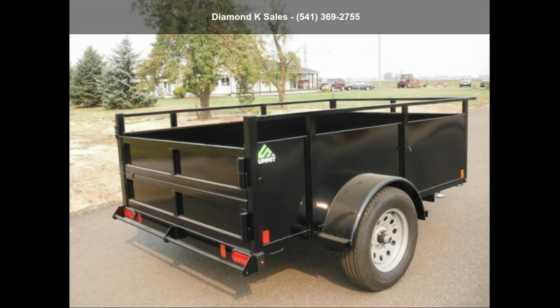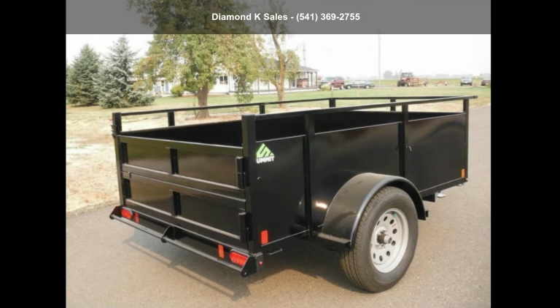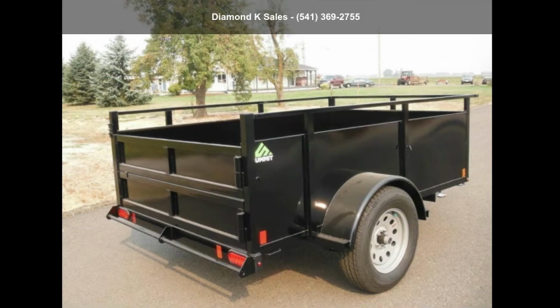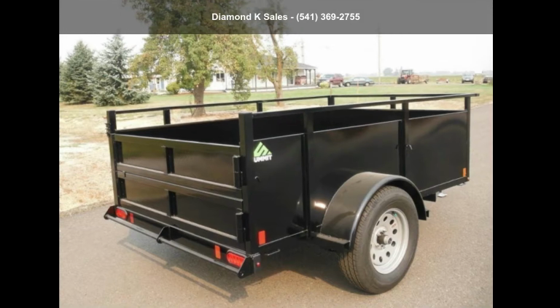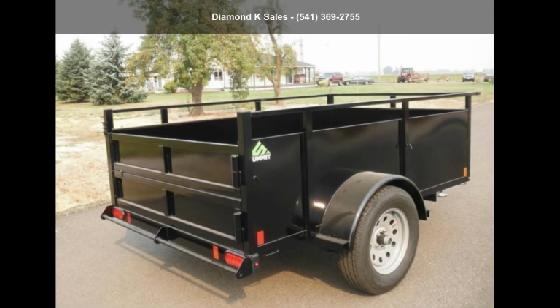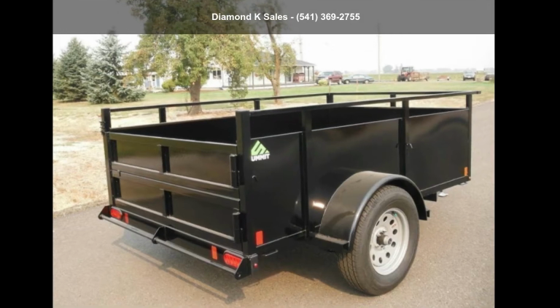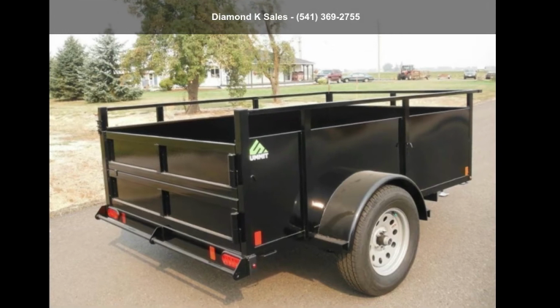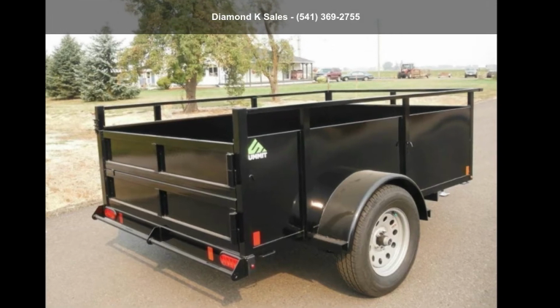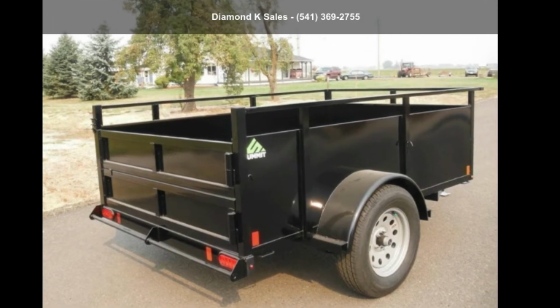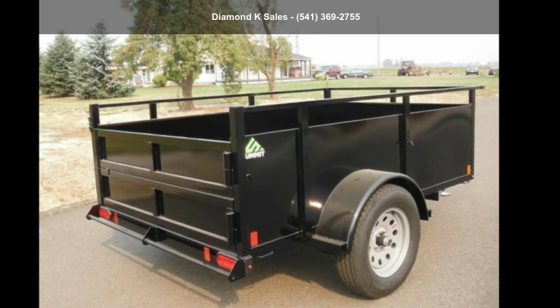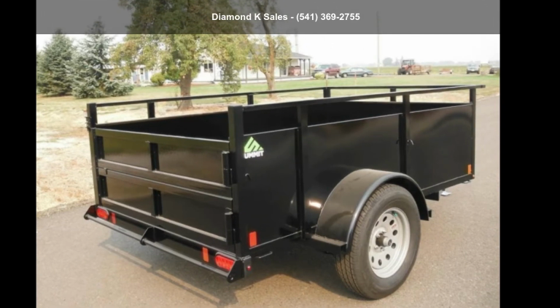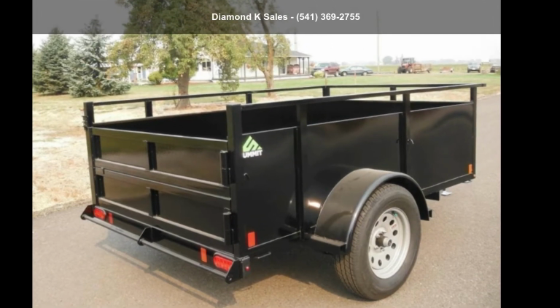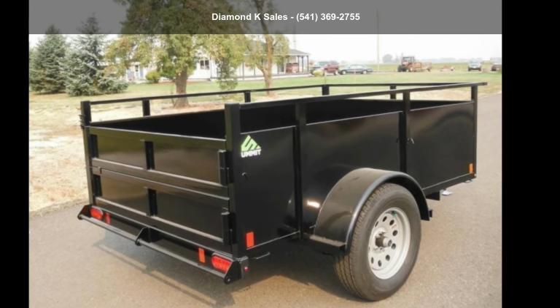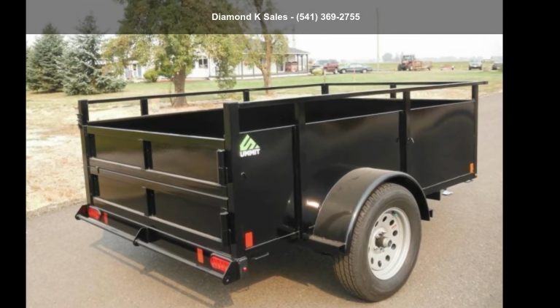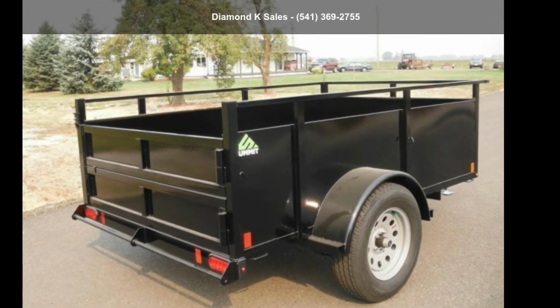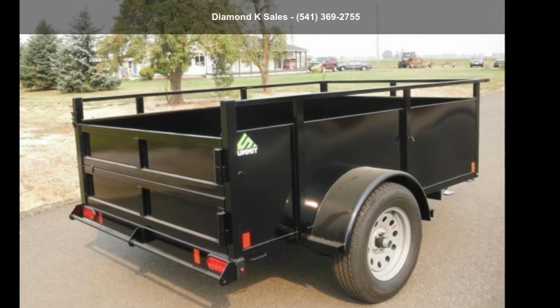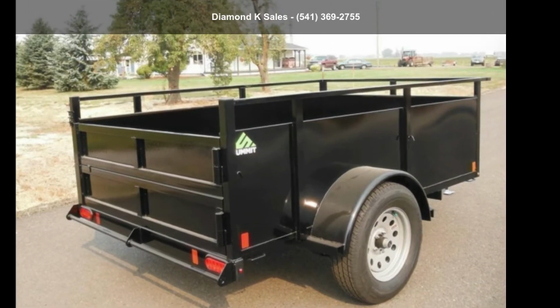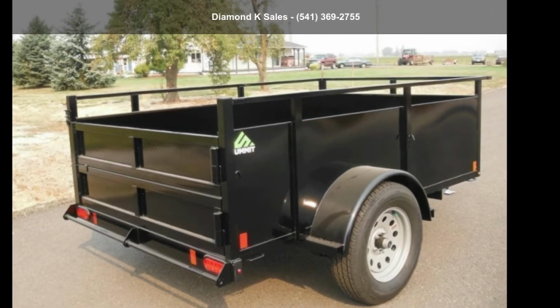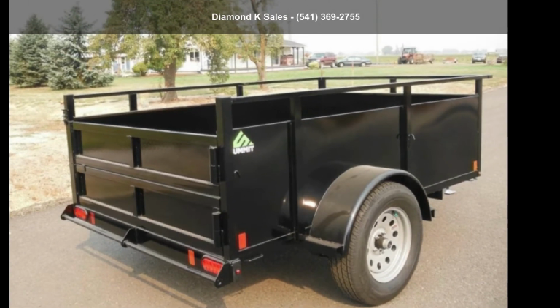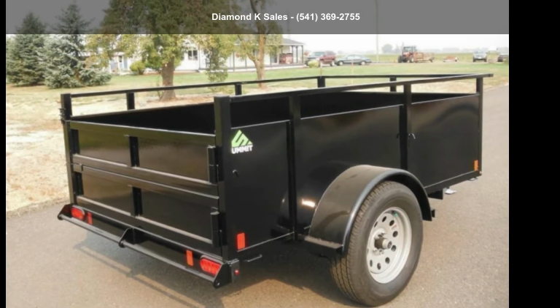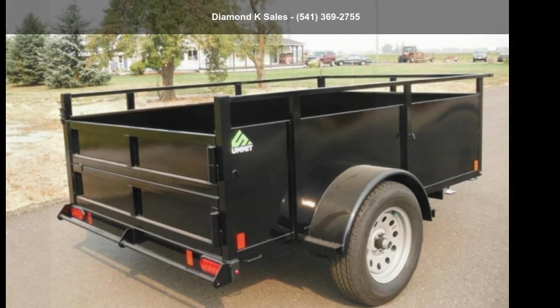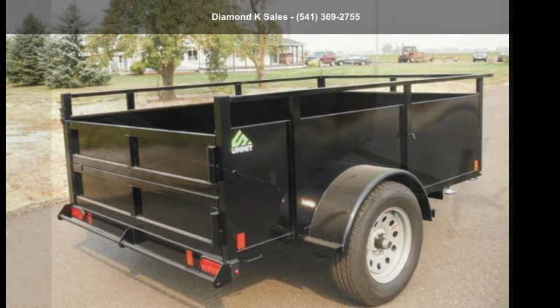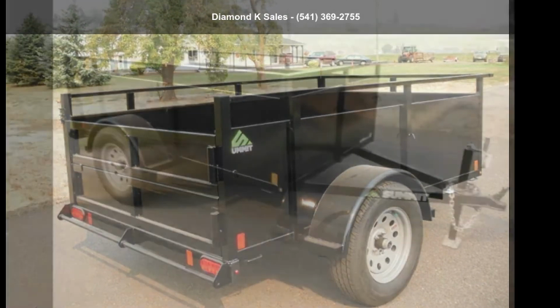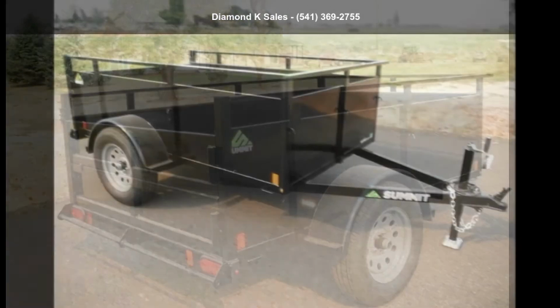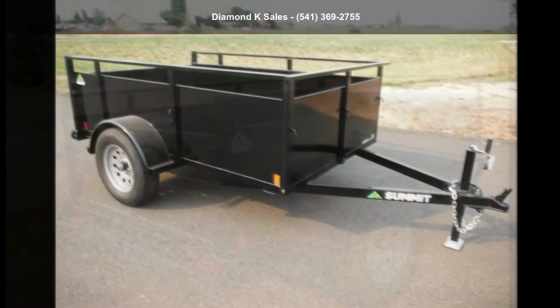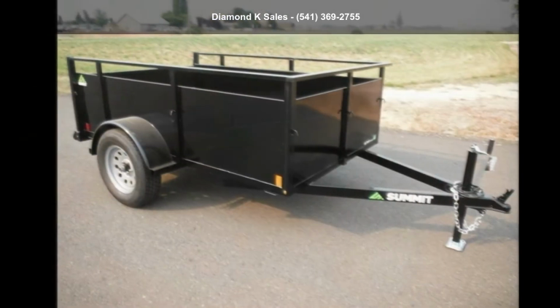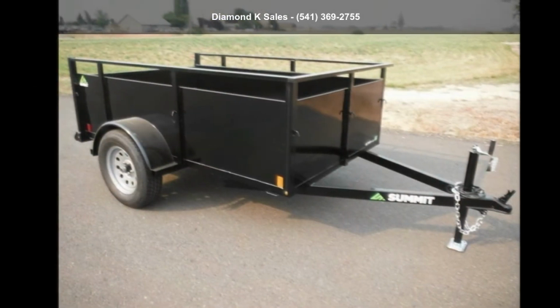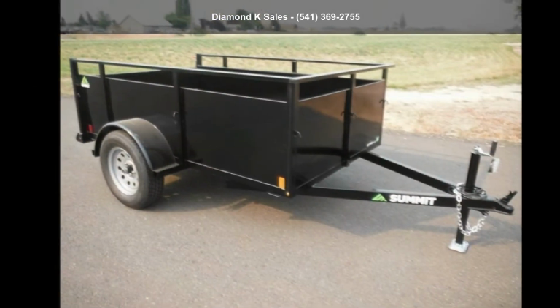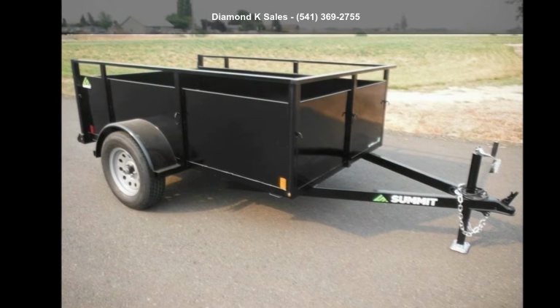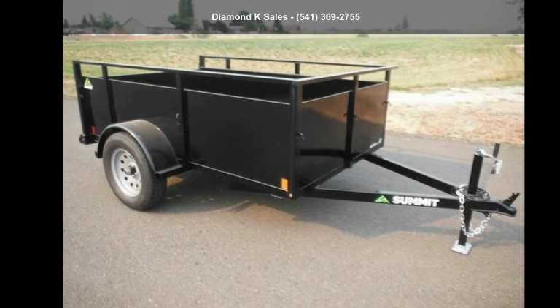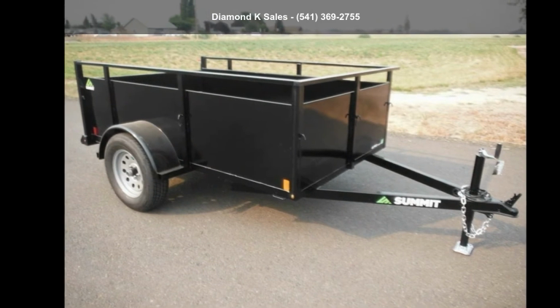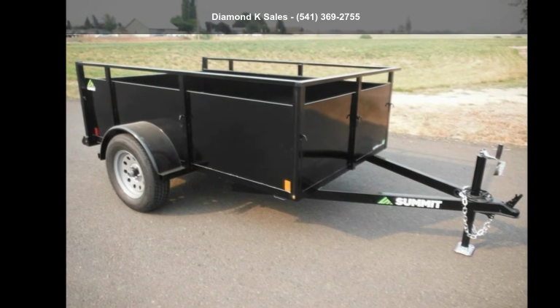Presenting the Summit Trailer 2022 Alpine 5' x 8' 3KSP Landscape.